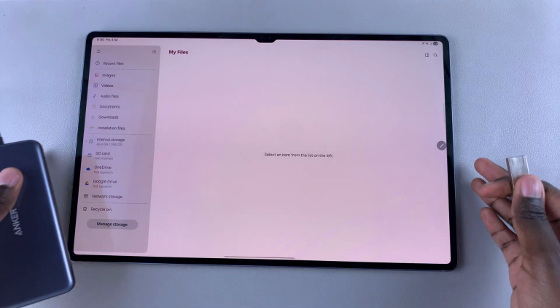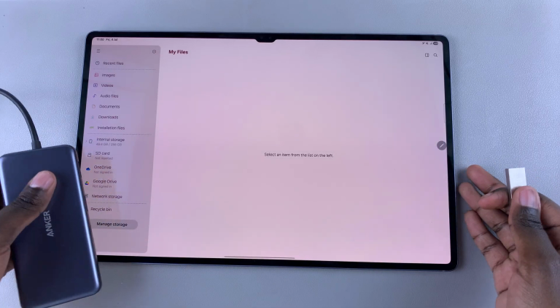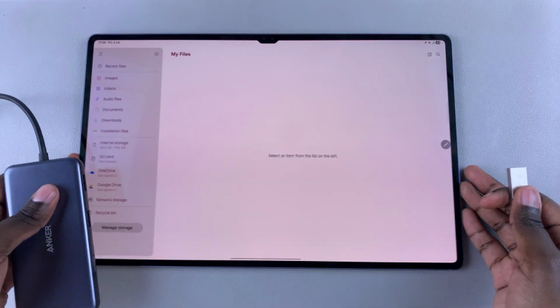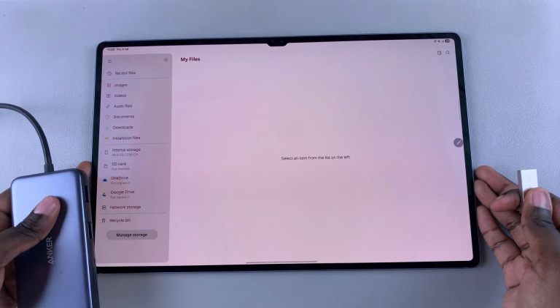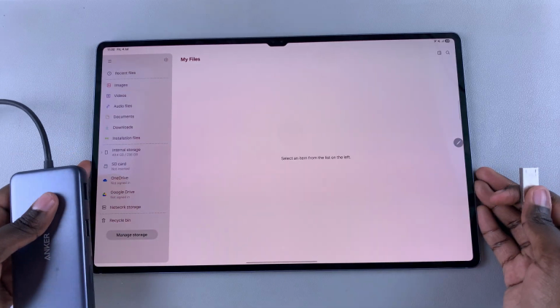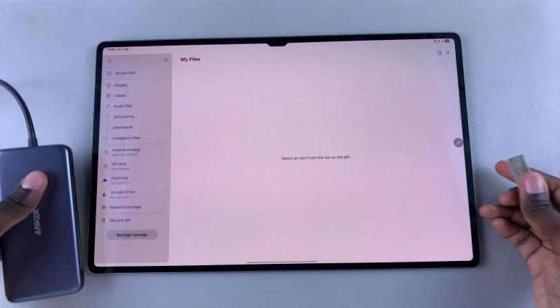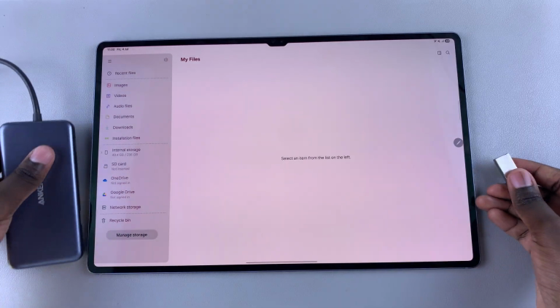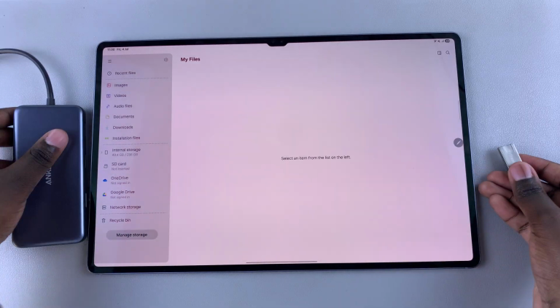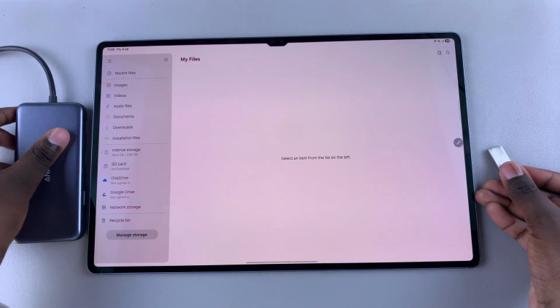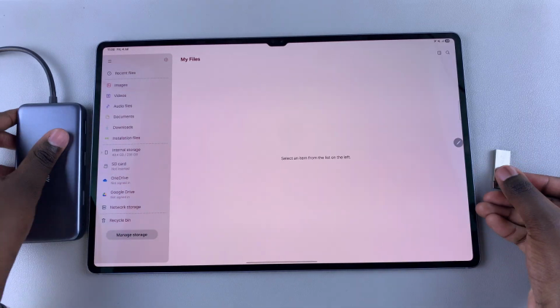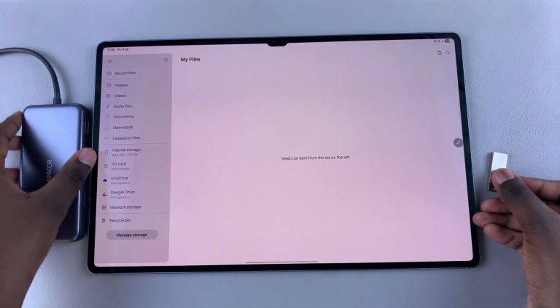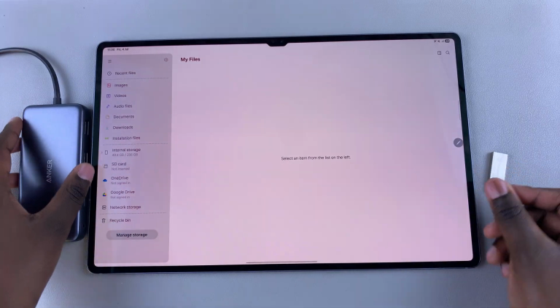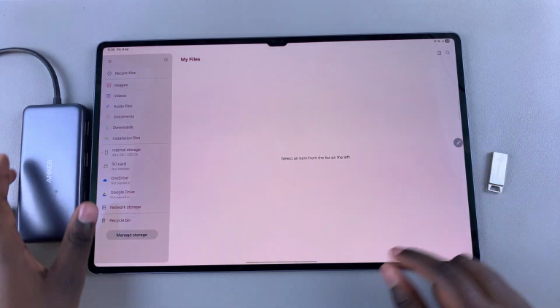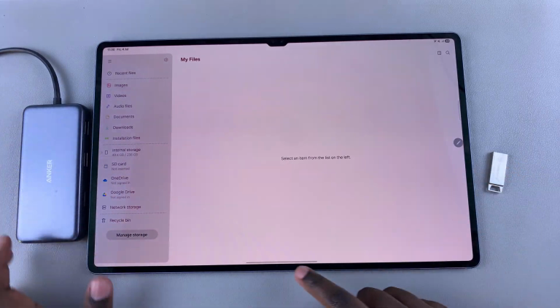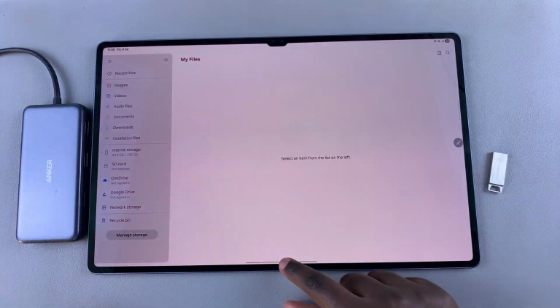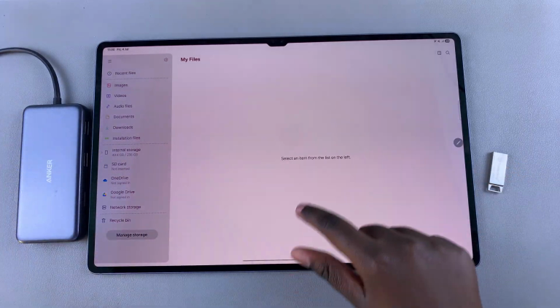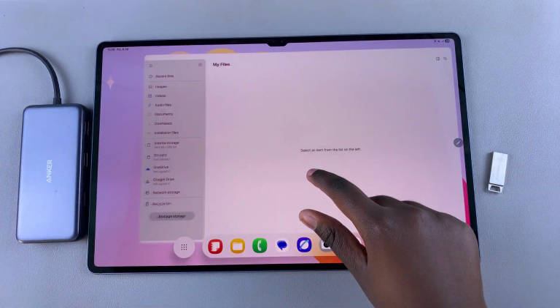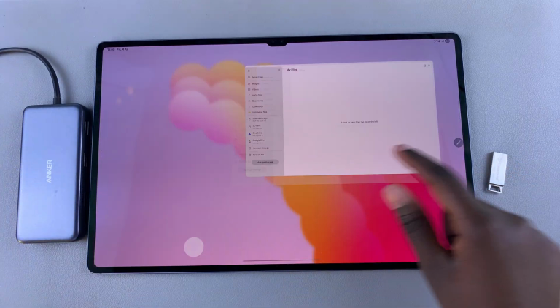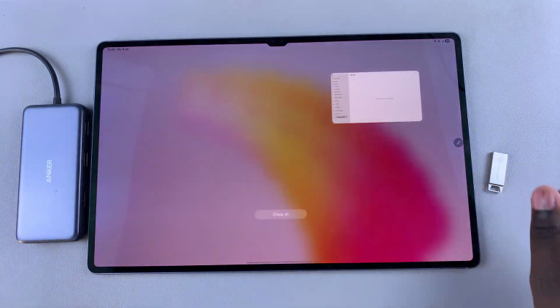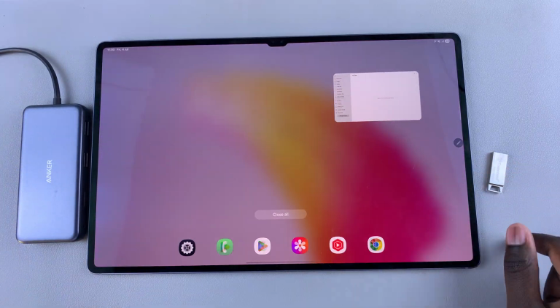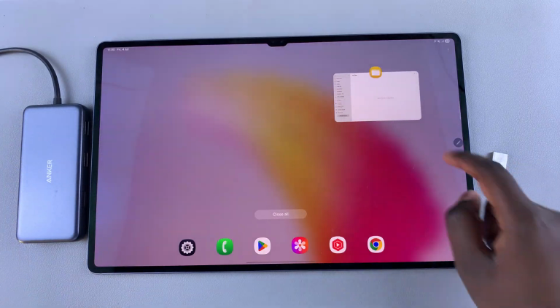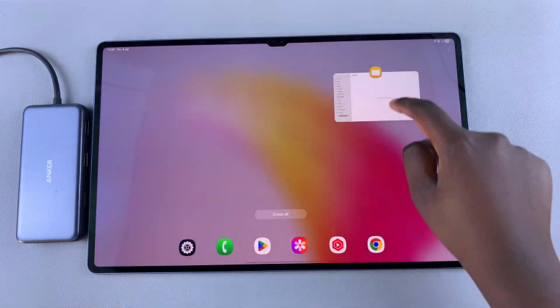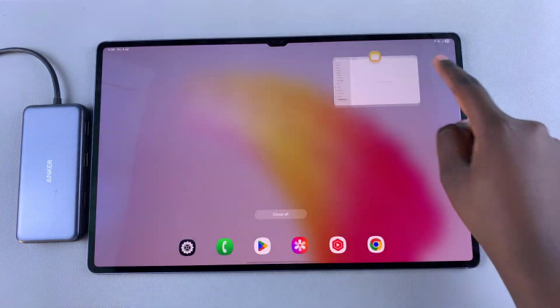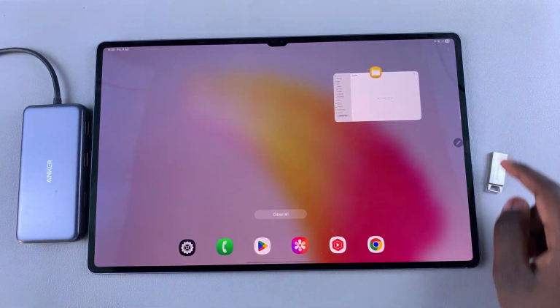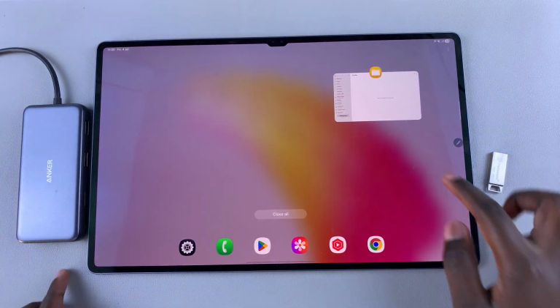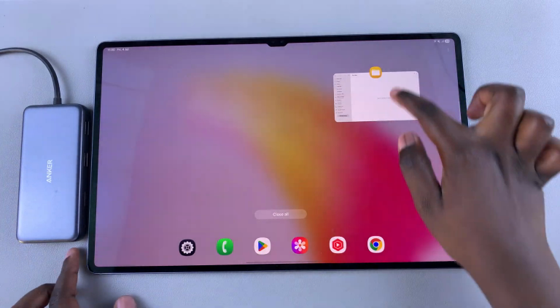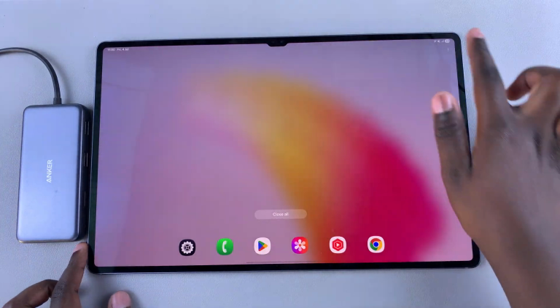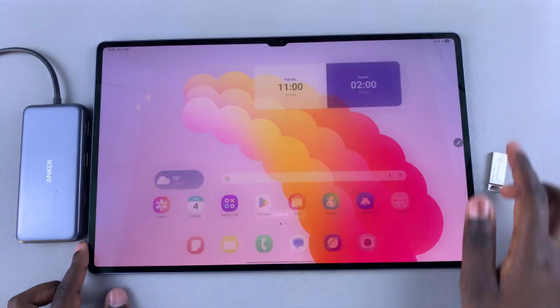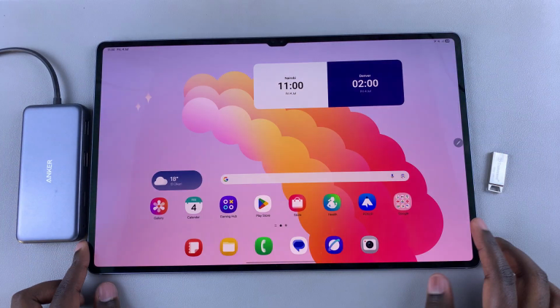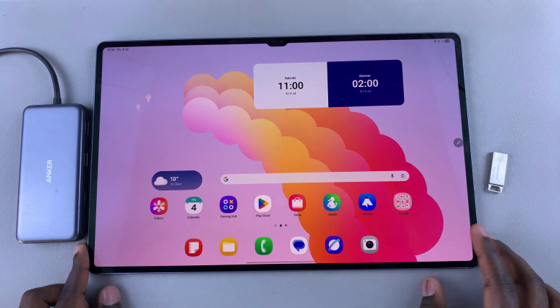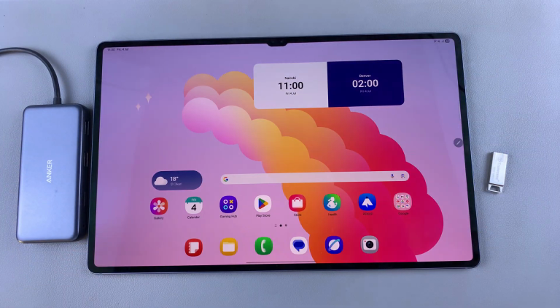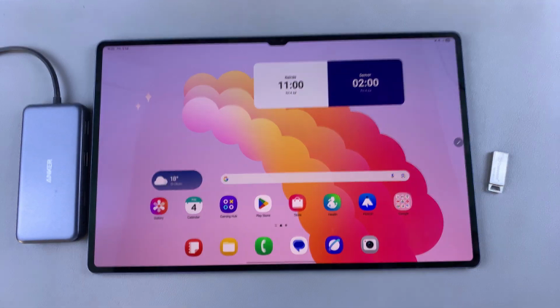Thank you for watching. If you have any questions or comments about this process, leave them down below and we'll get back to you.